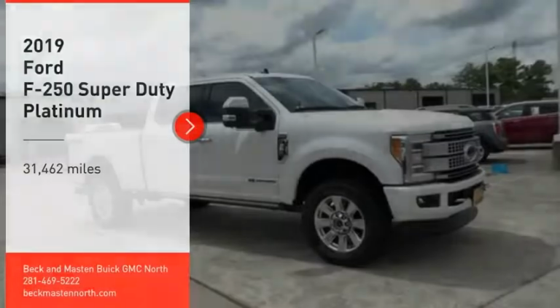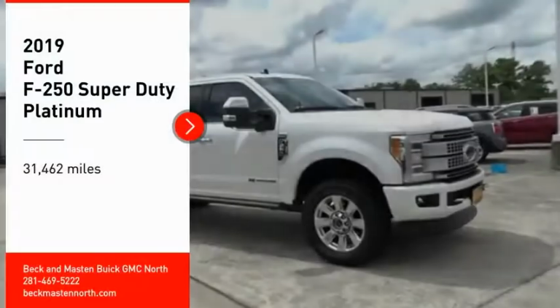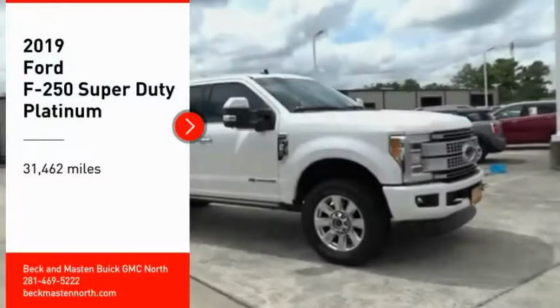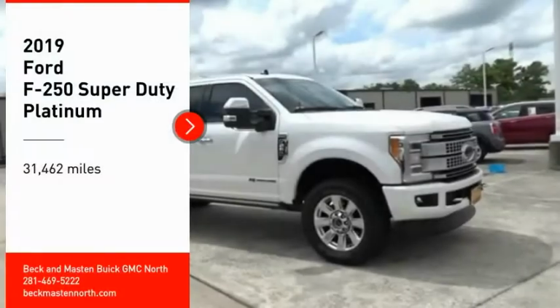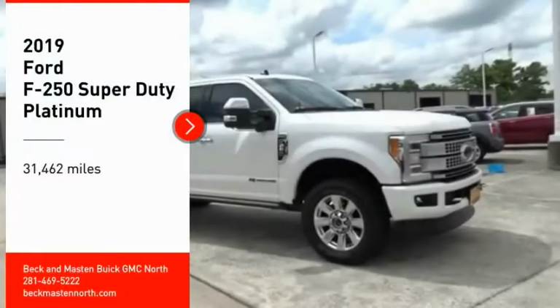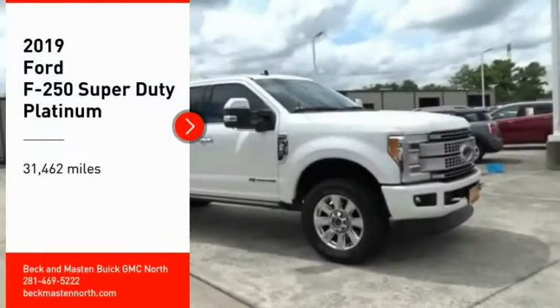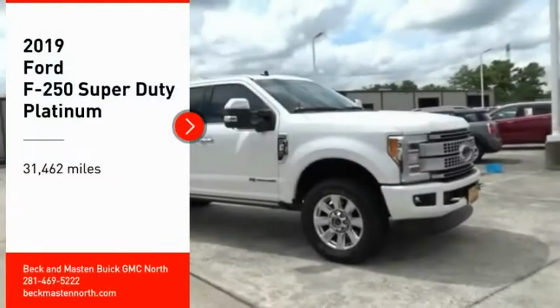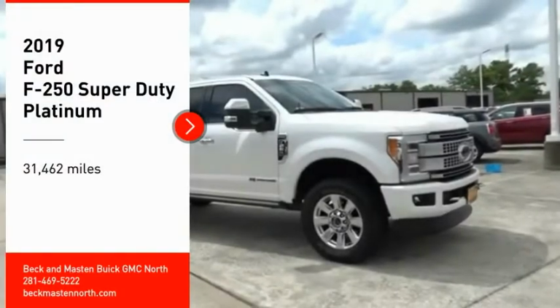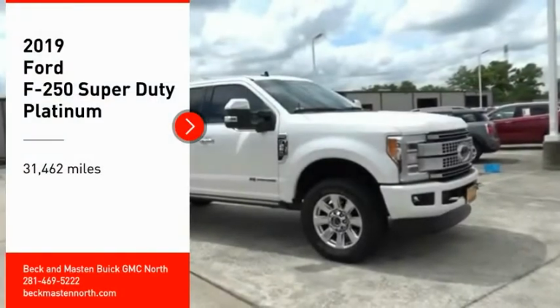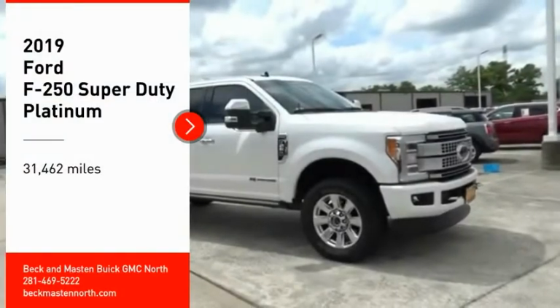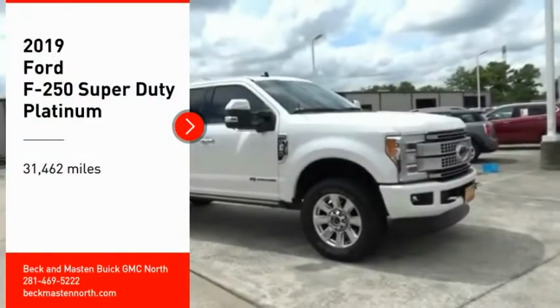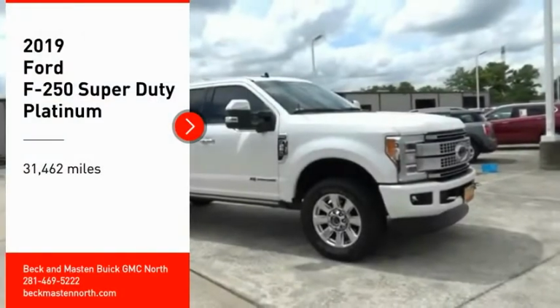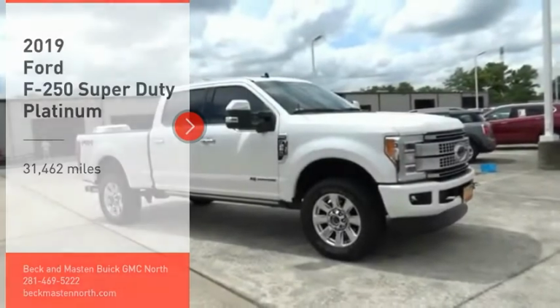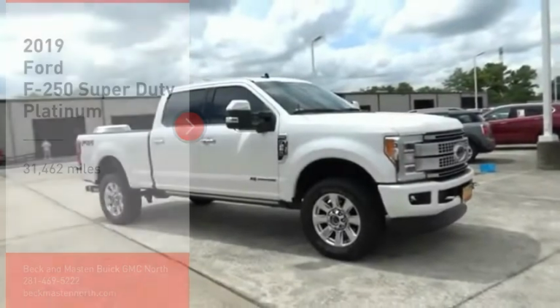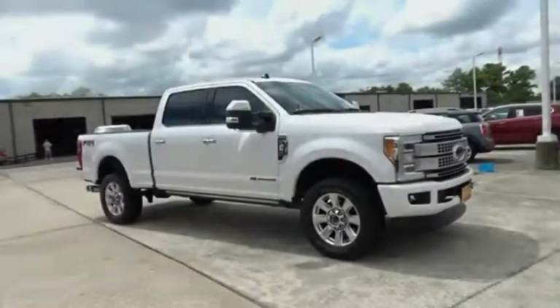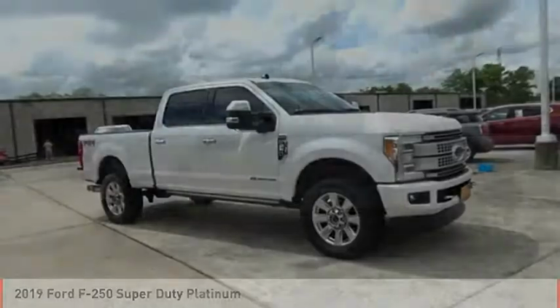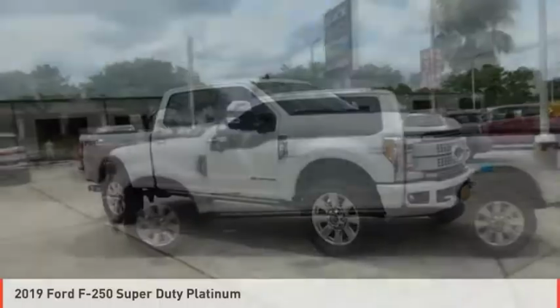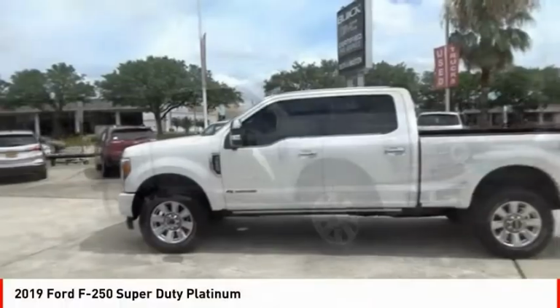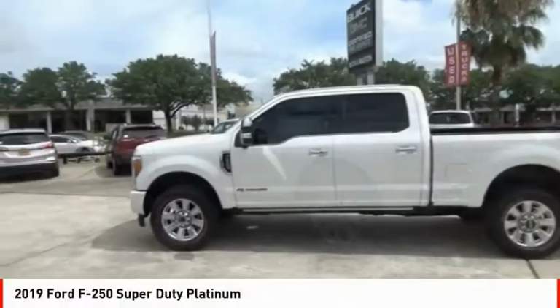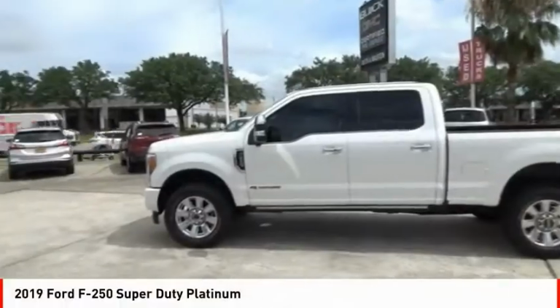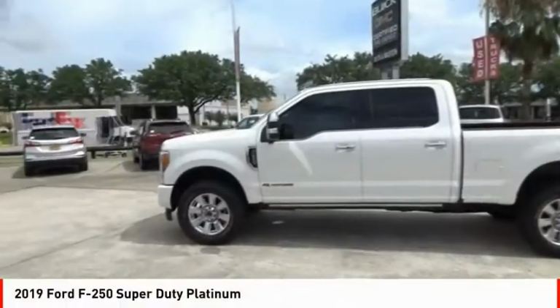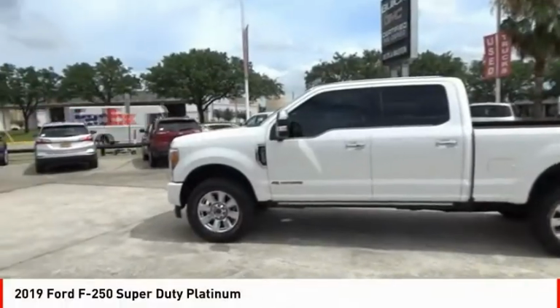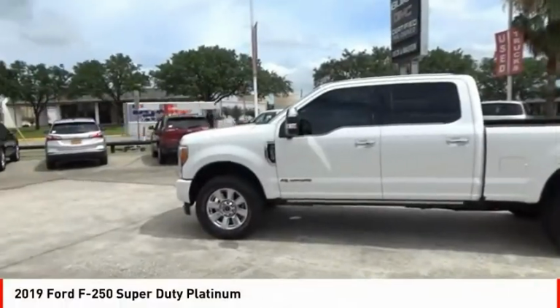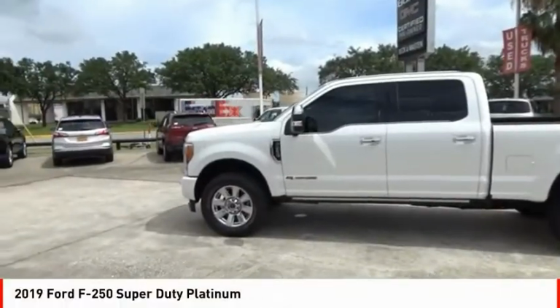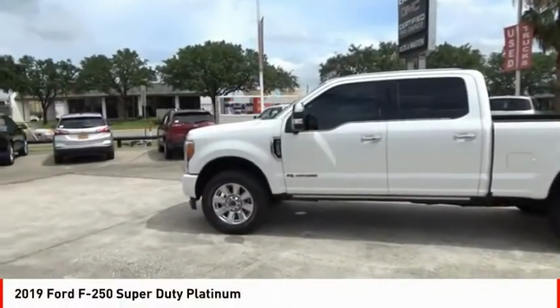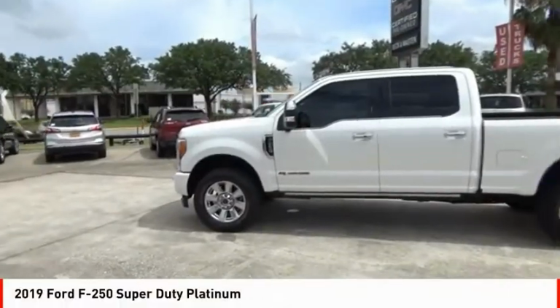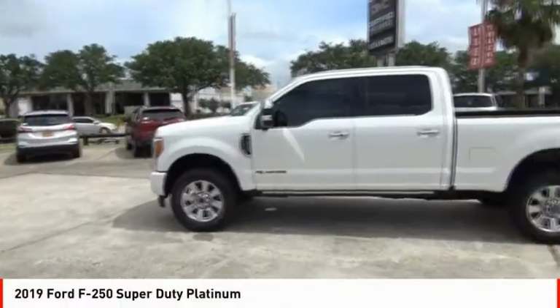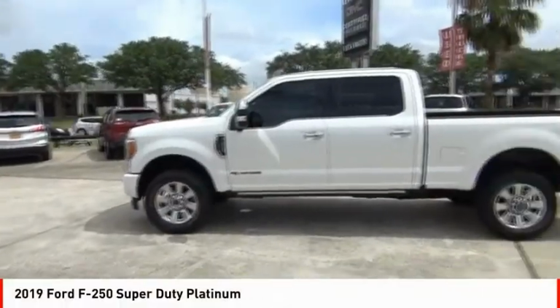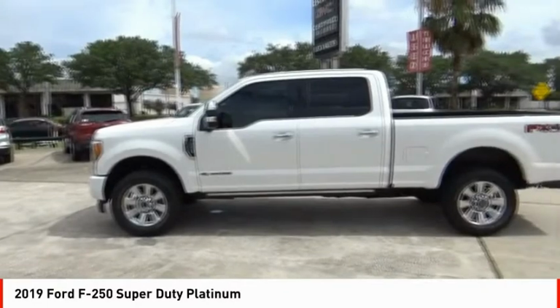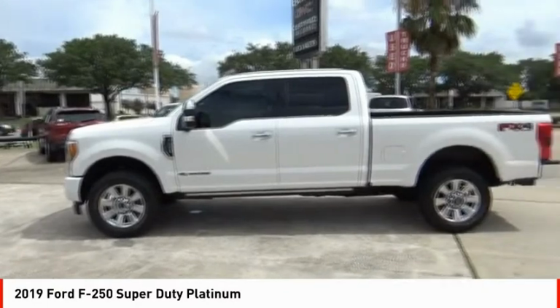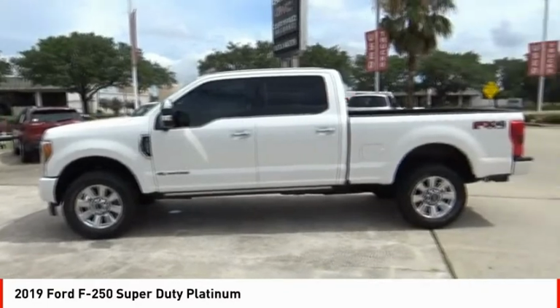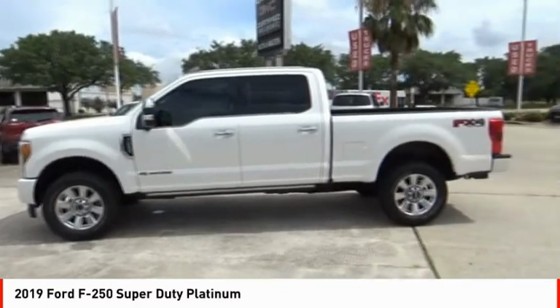Looking for the right vehicle? Check out the 2019 F-250 Super Duty.